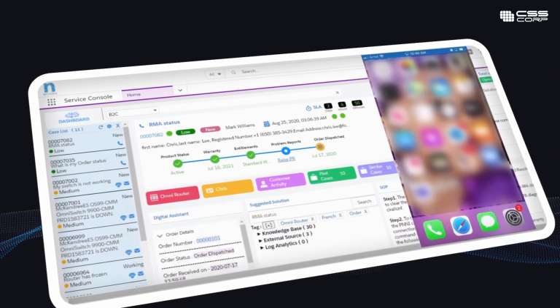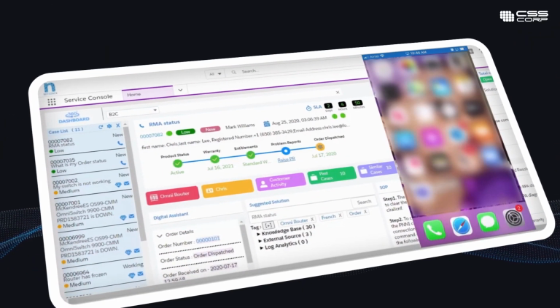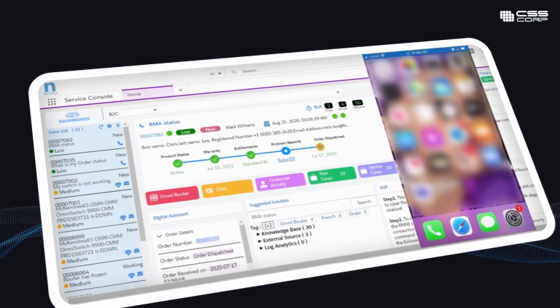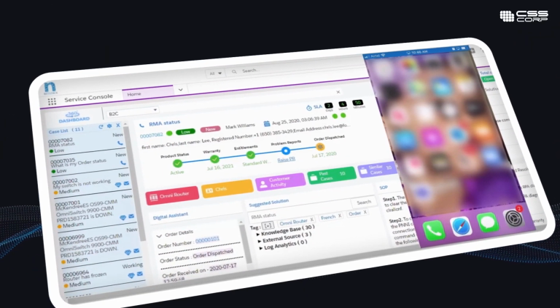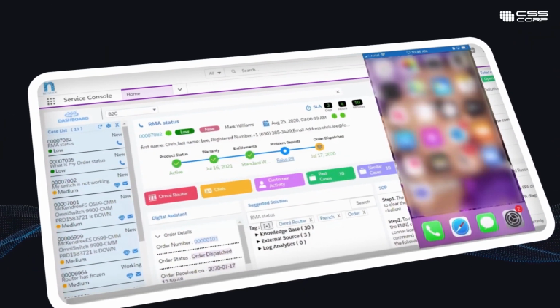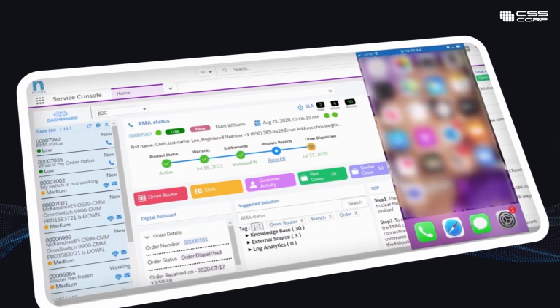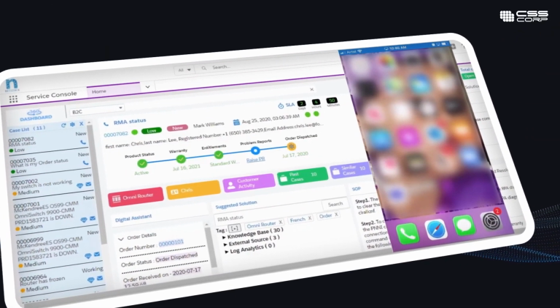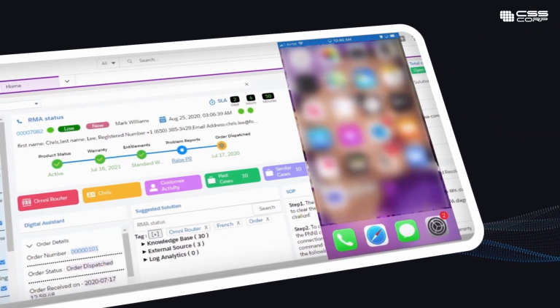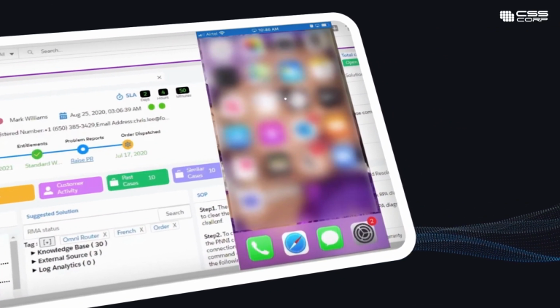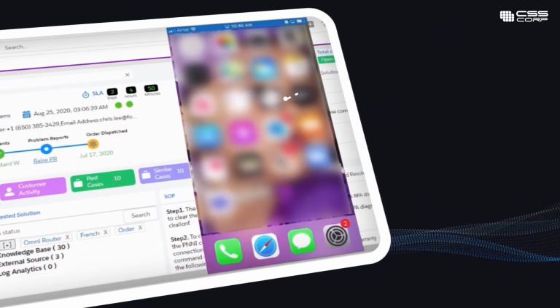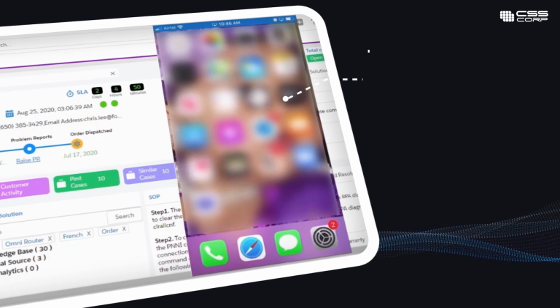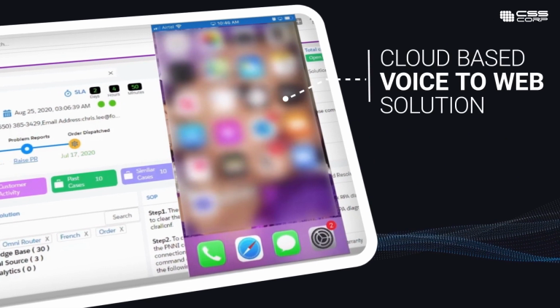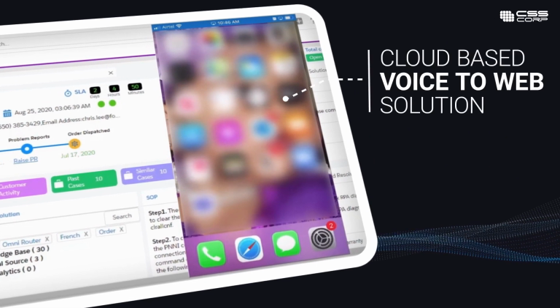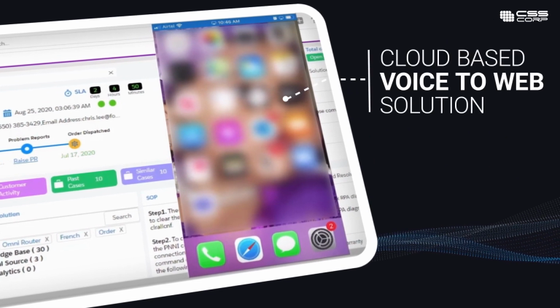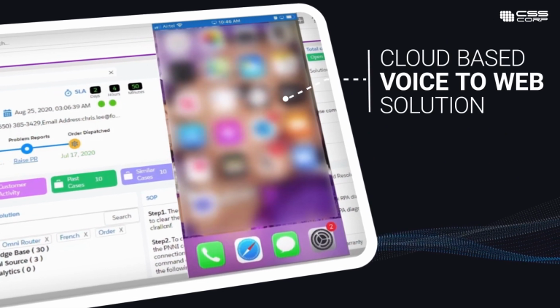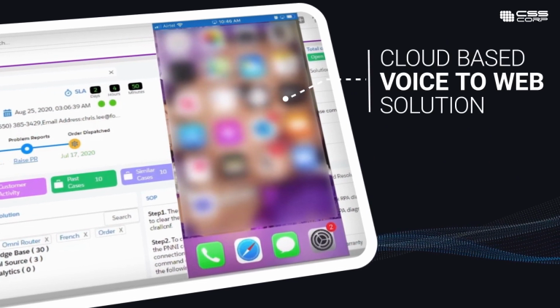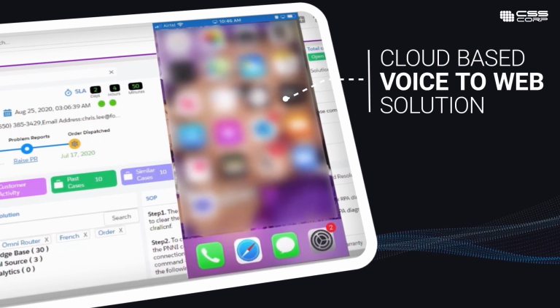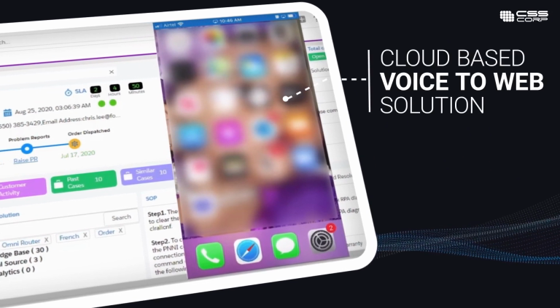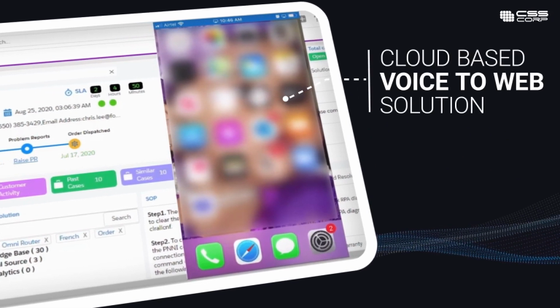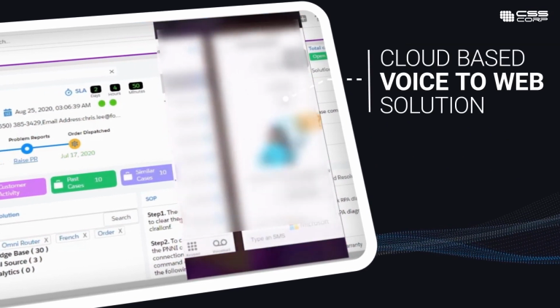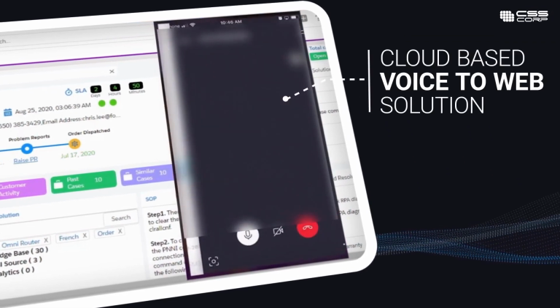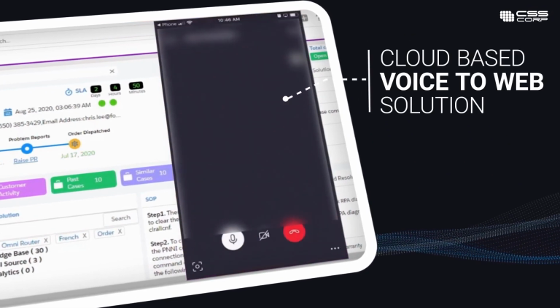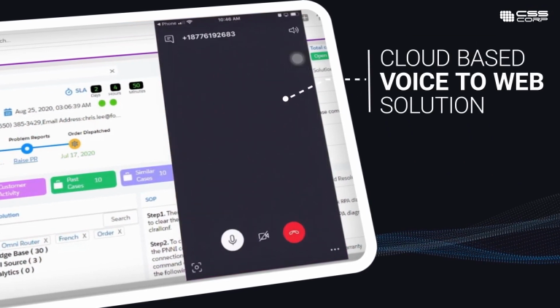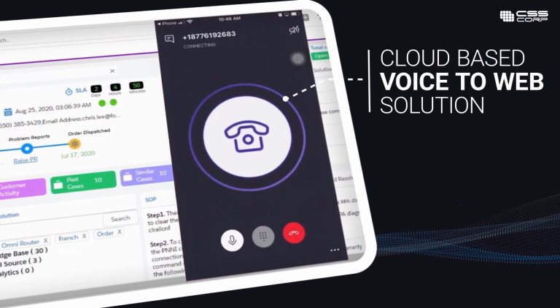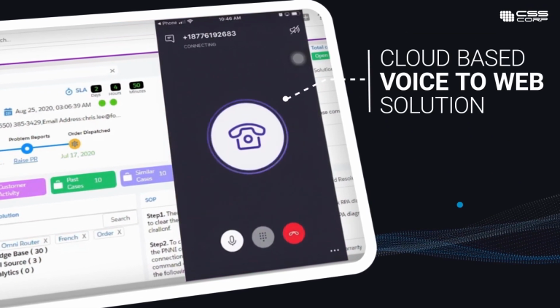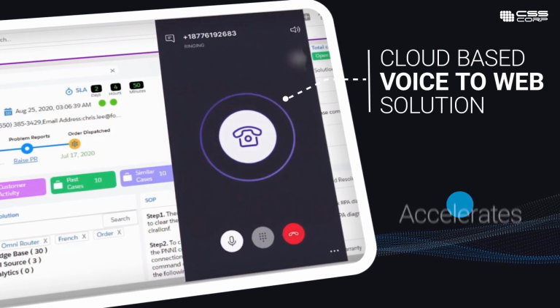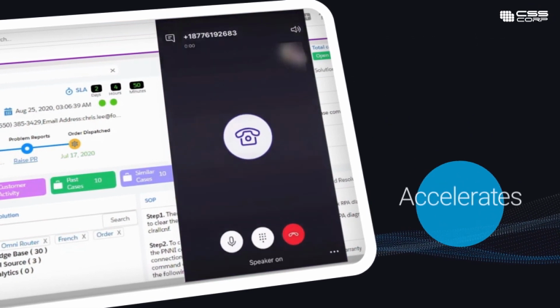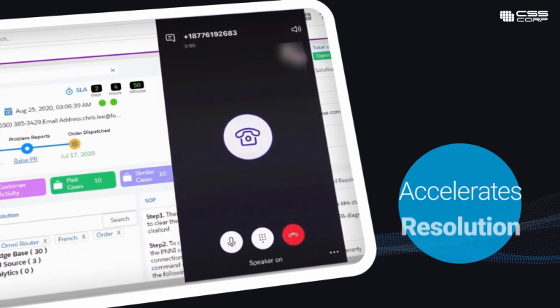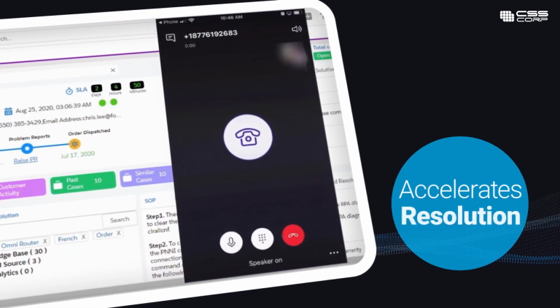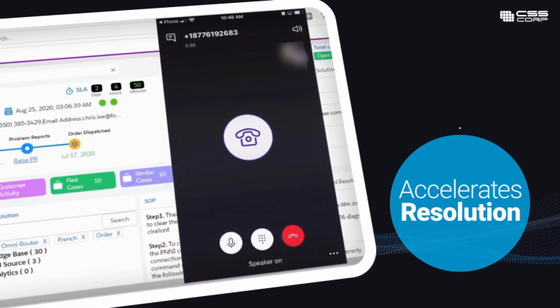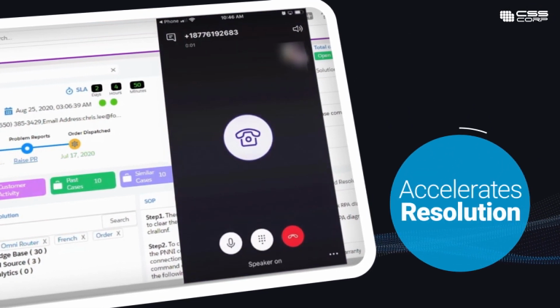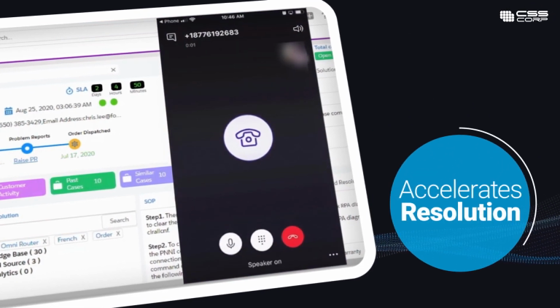CSS Corp's Smart Interactive Voice Response is a cloud-based, voice-to-web solution that accelerates resolution.